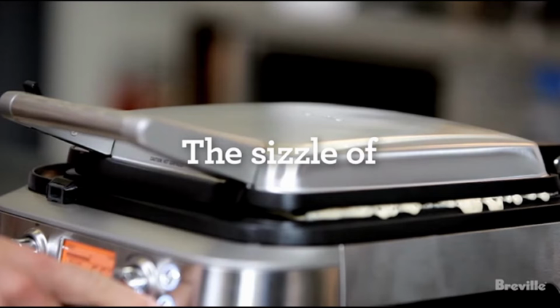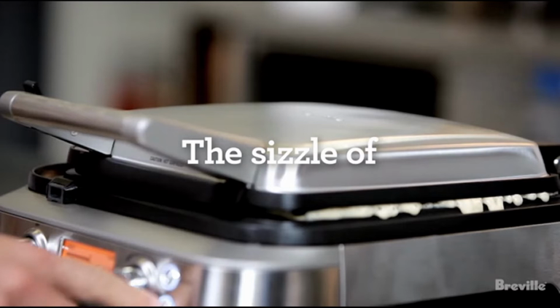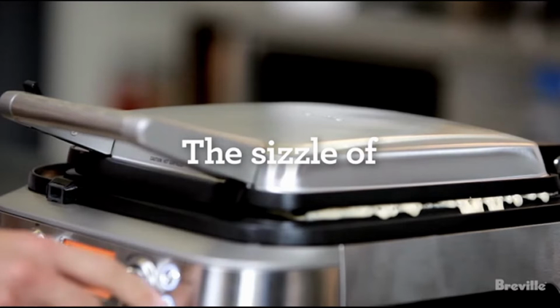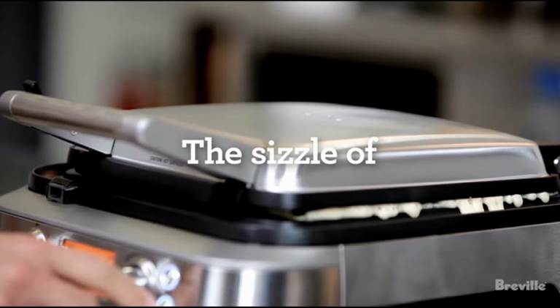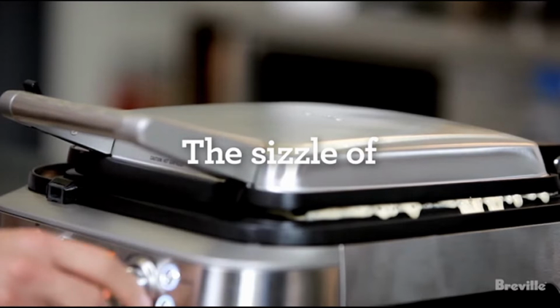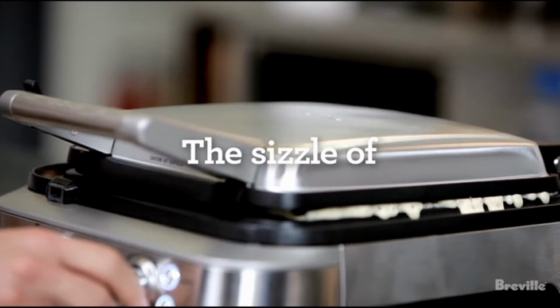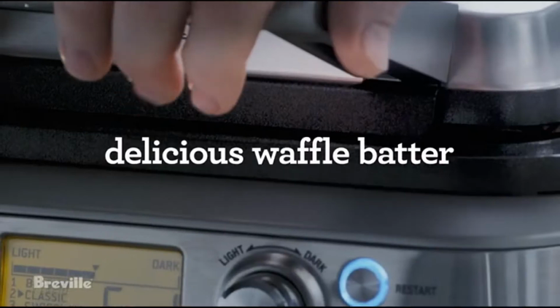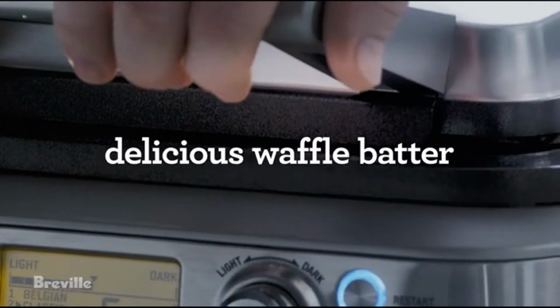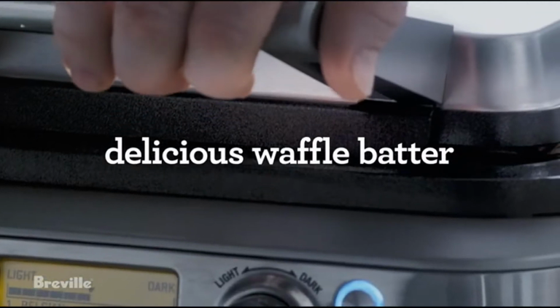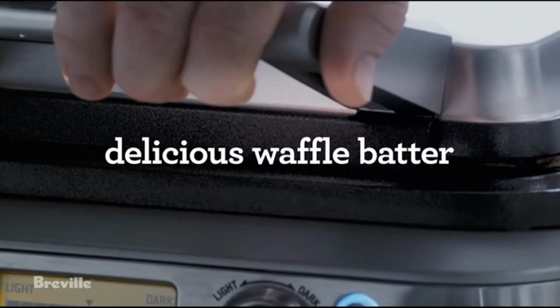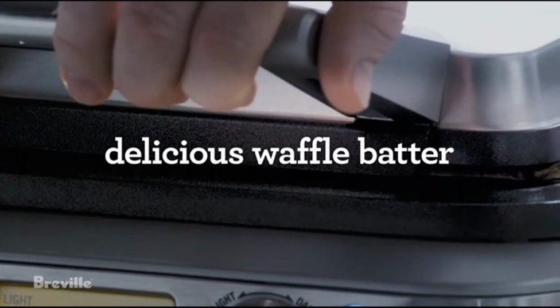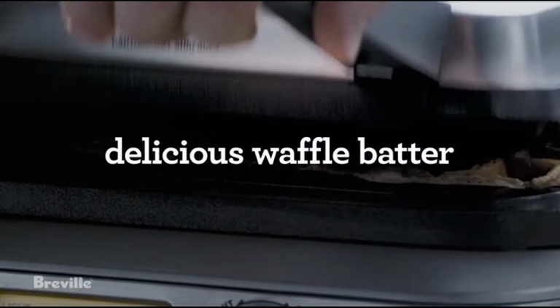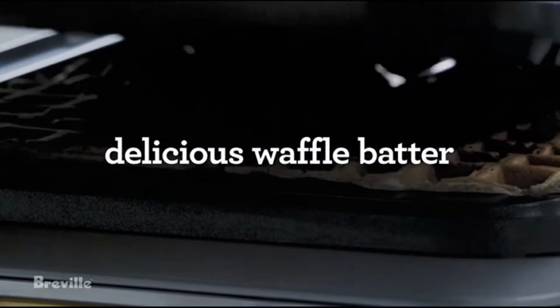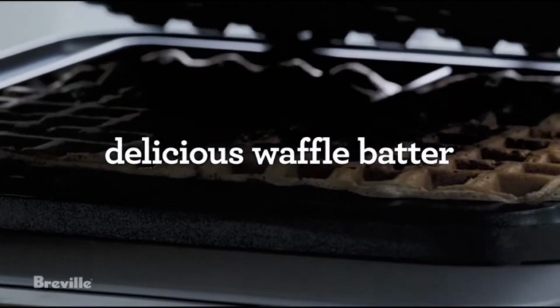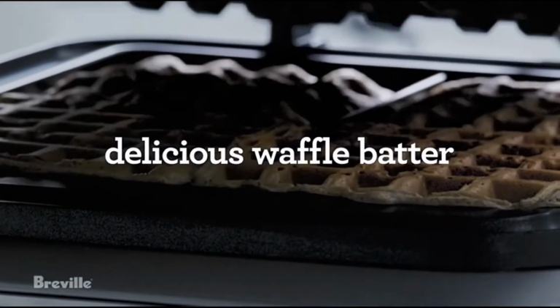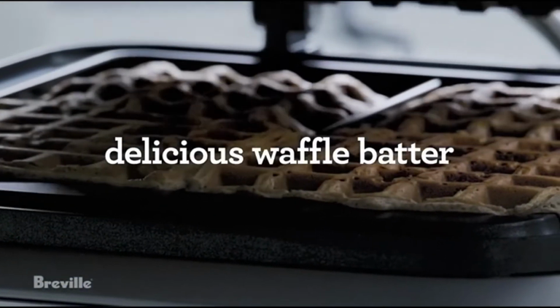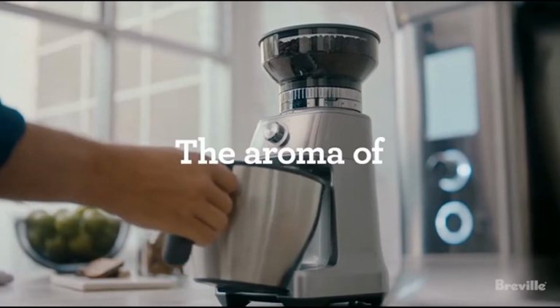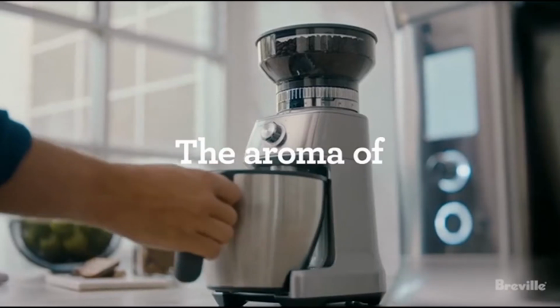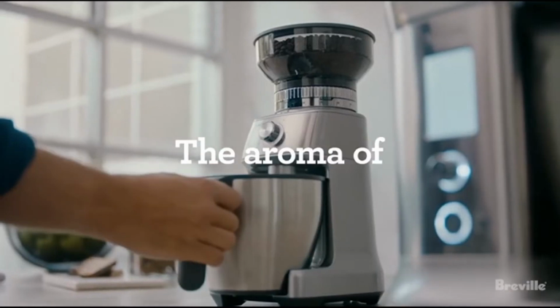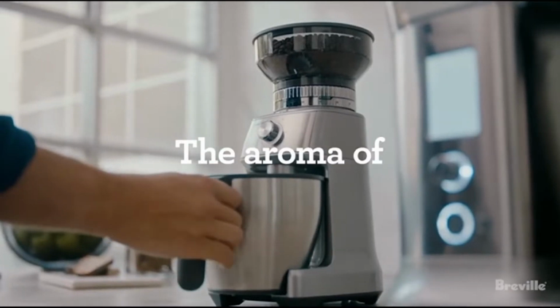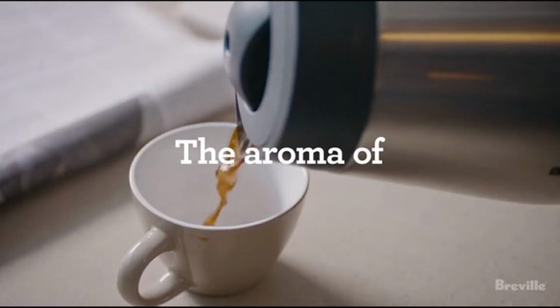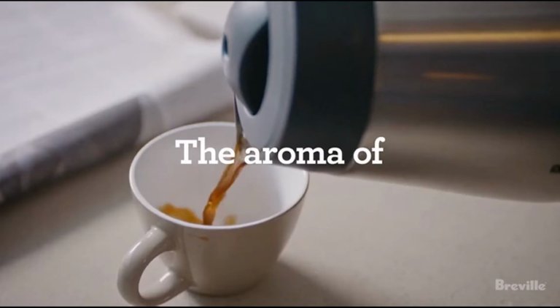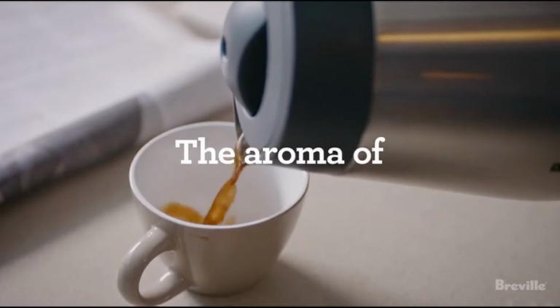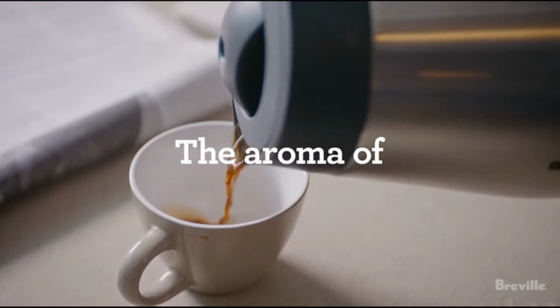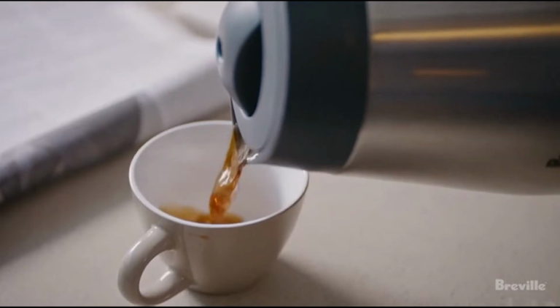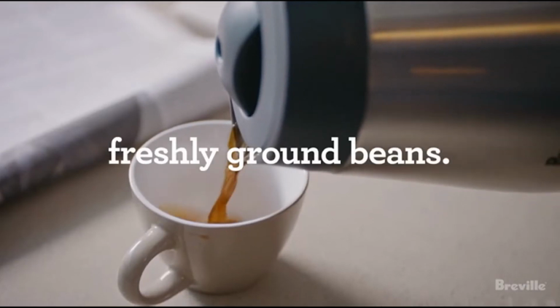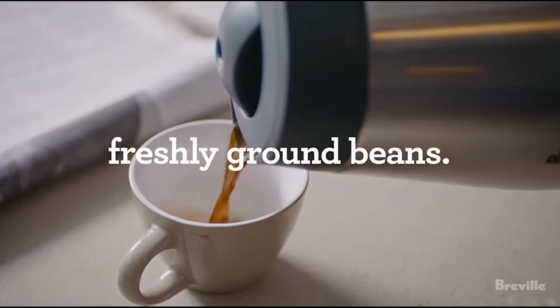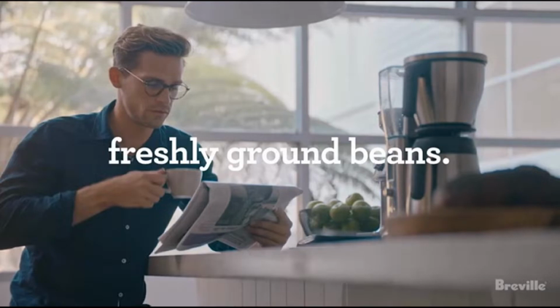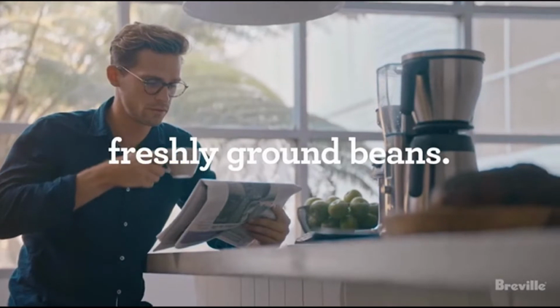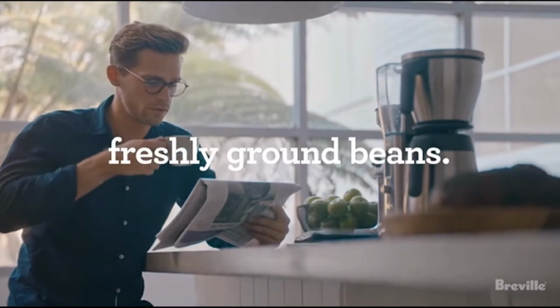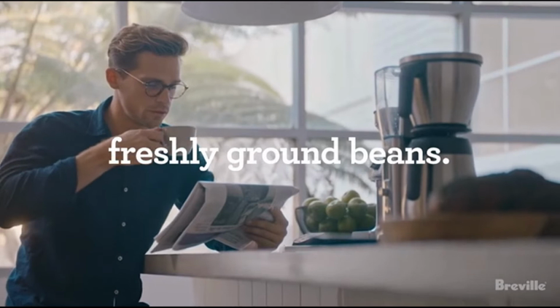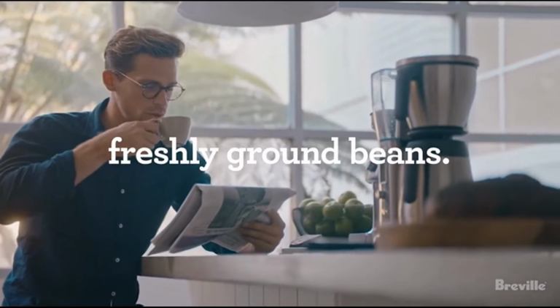Hi, what's up everyone. In this video we are going to talk about the top best cold press juicers you can buy on Amazon.